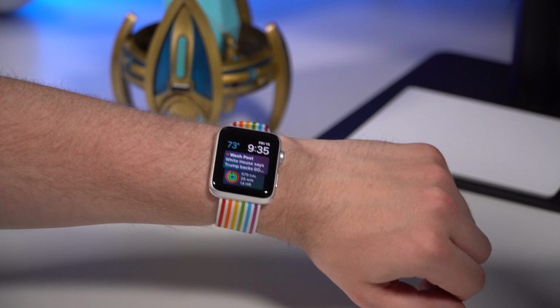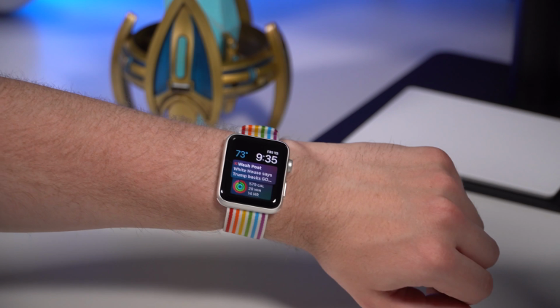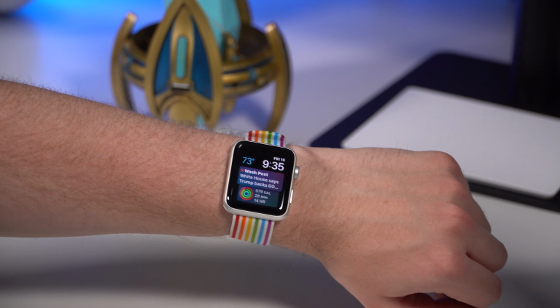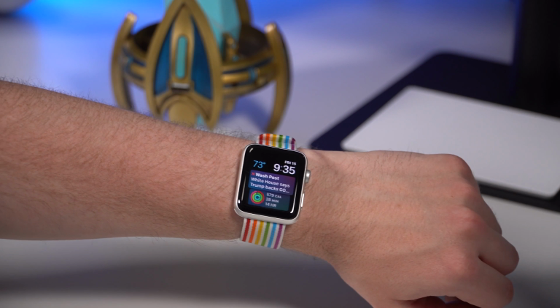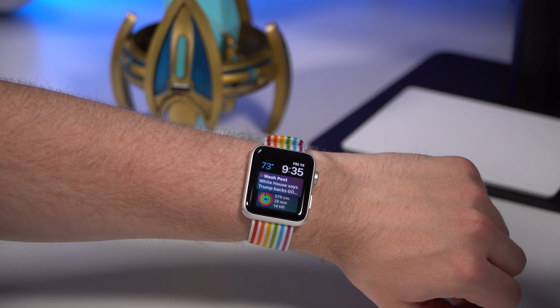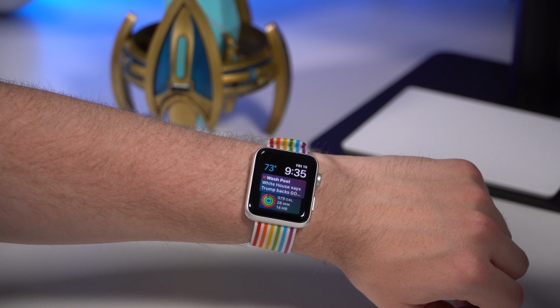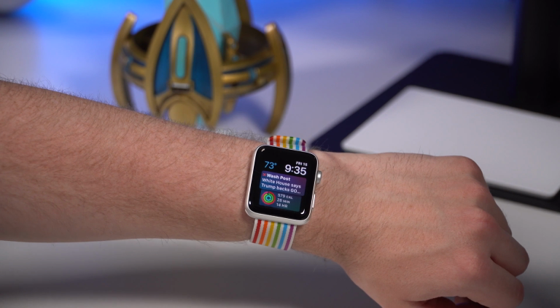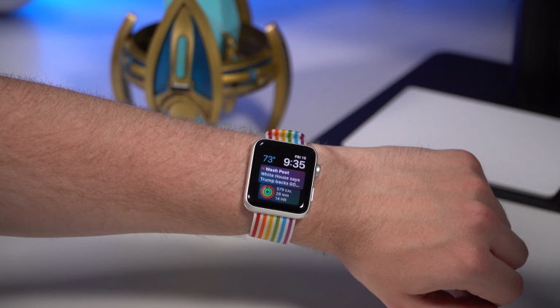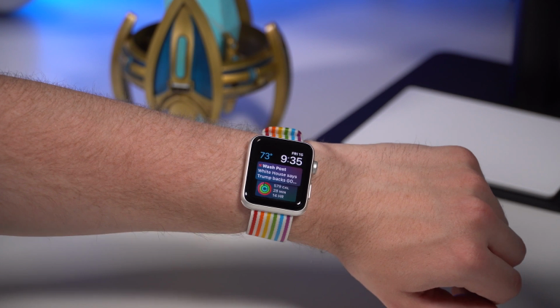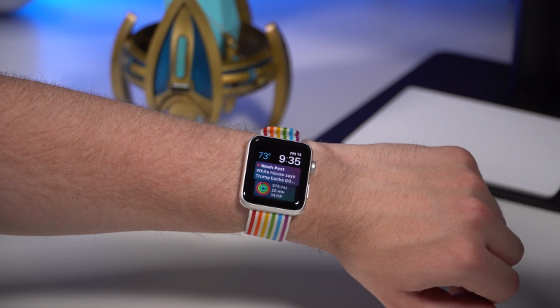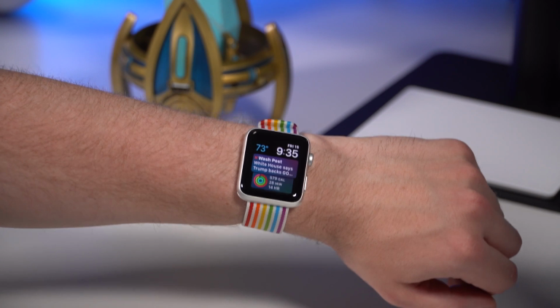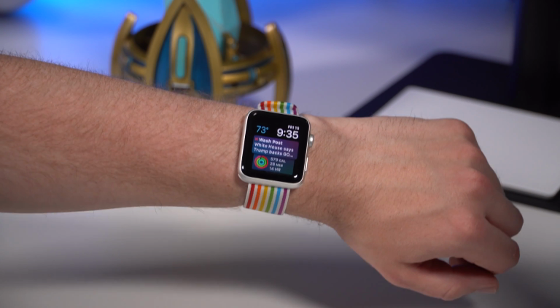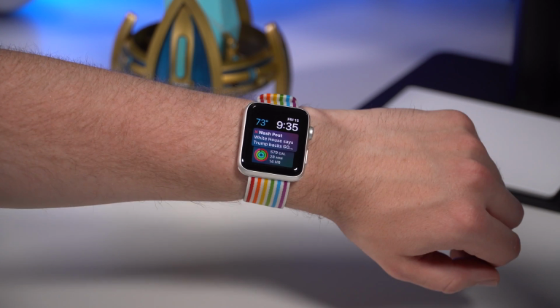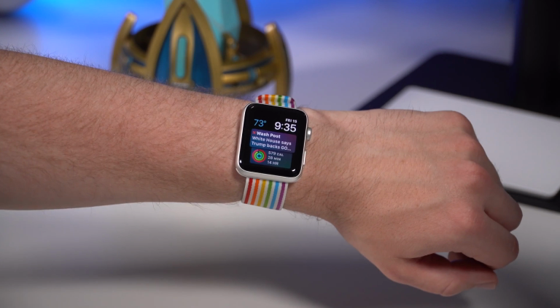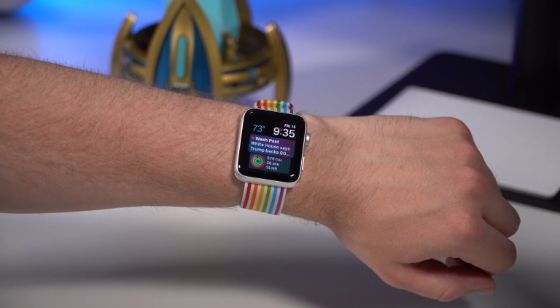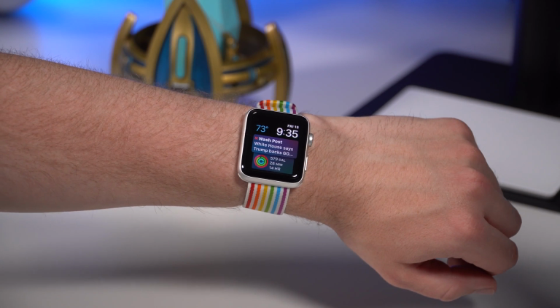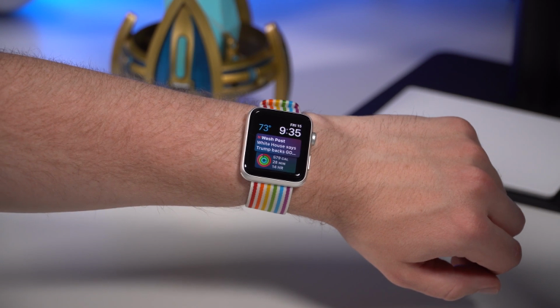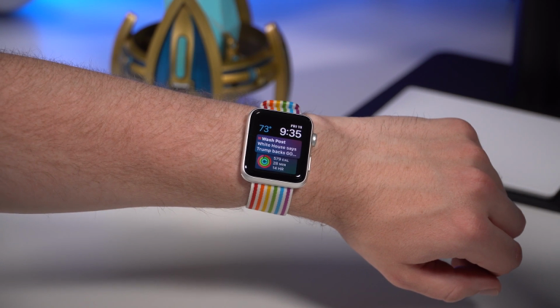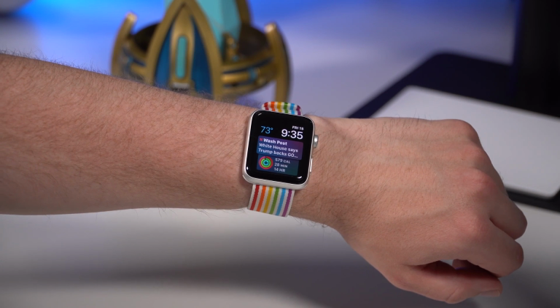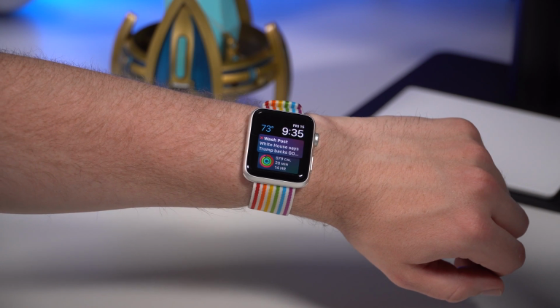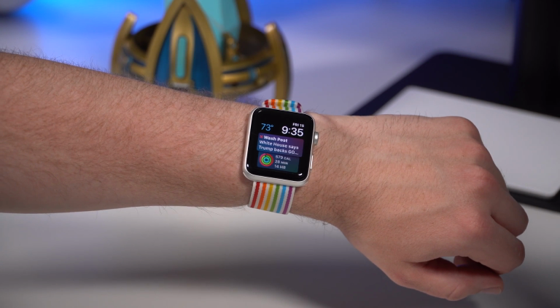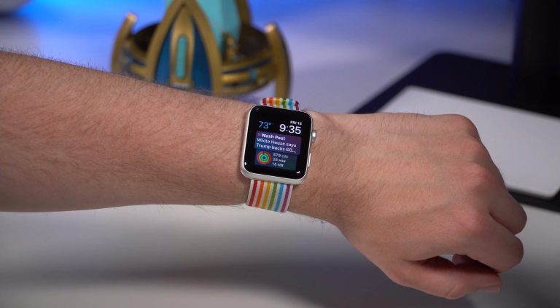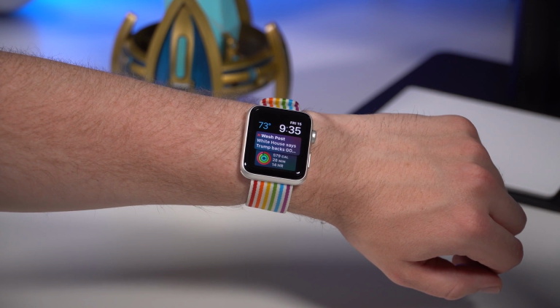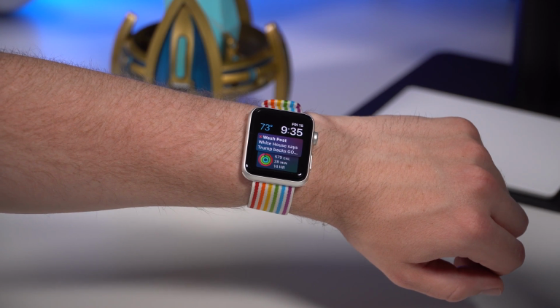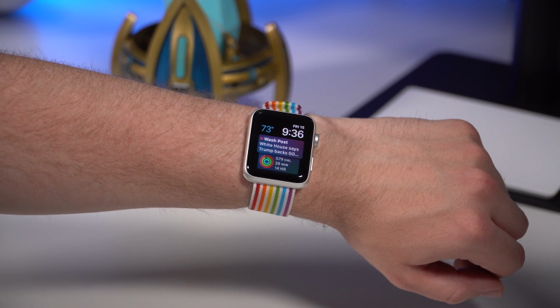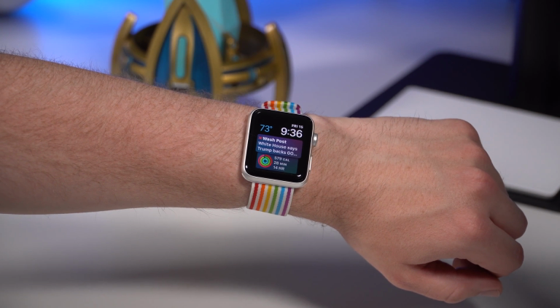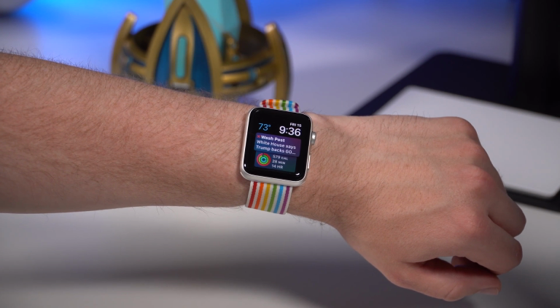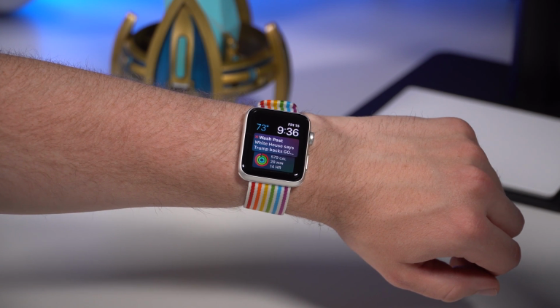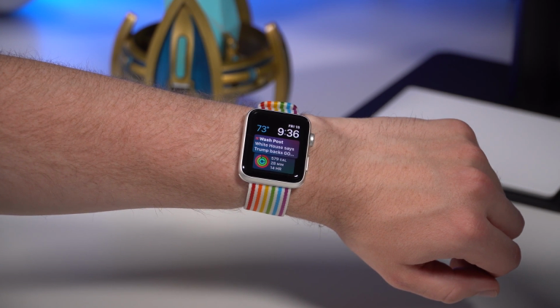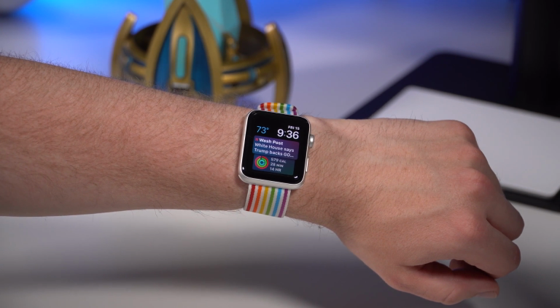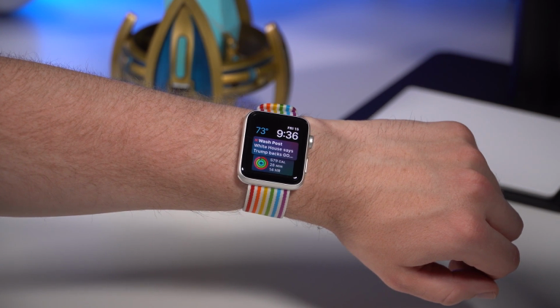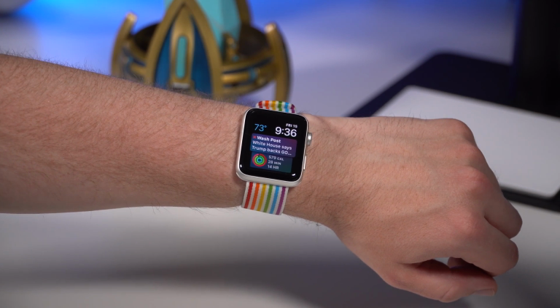Hey, what's up everyone, Greg here, and today I'm going to be talking about my five favorite features on watchOS 5.